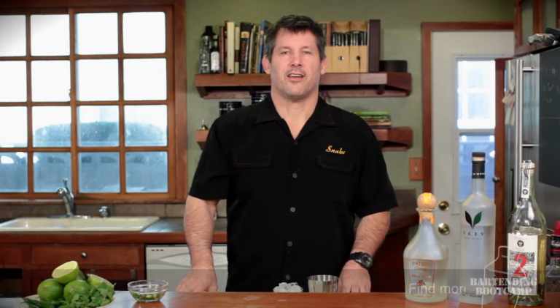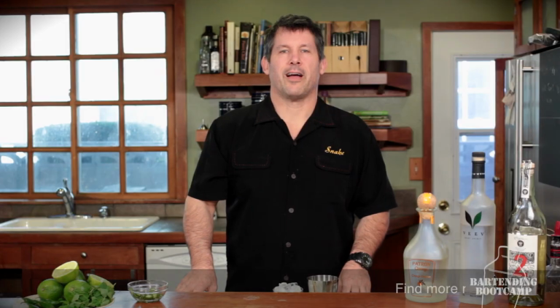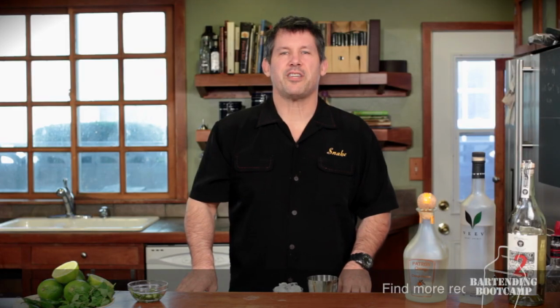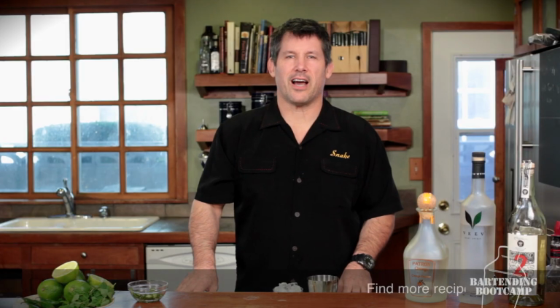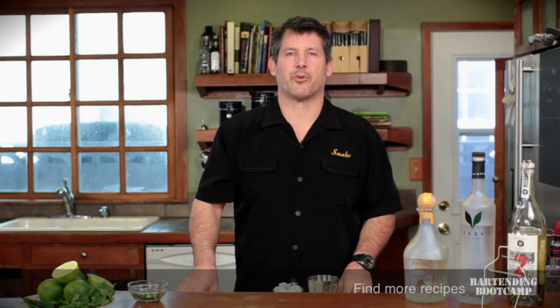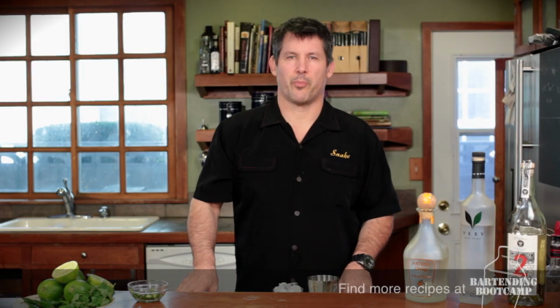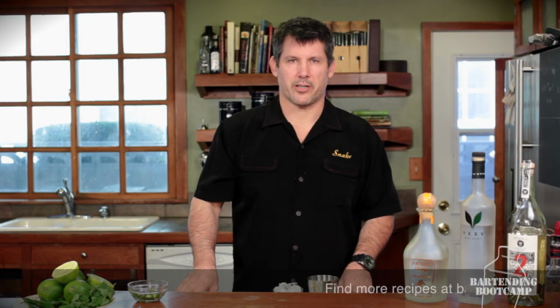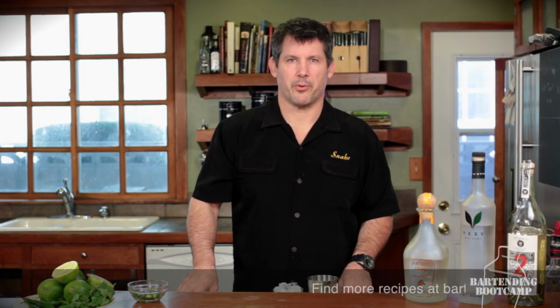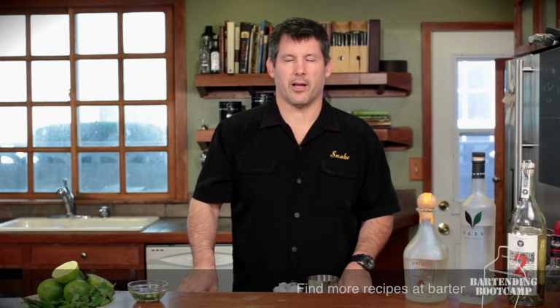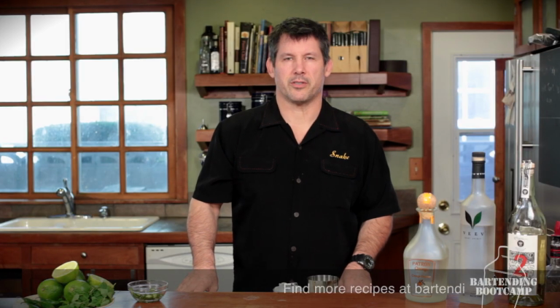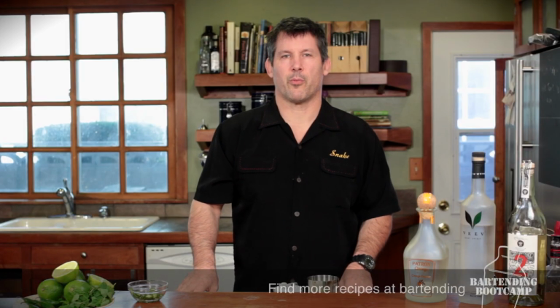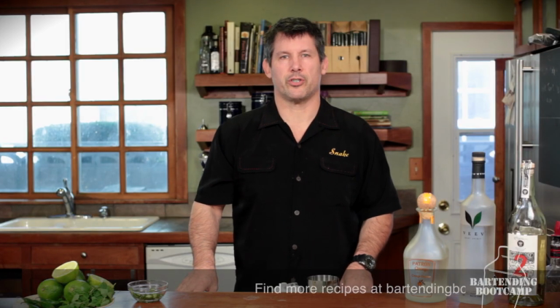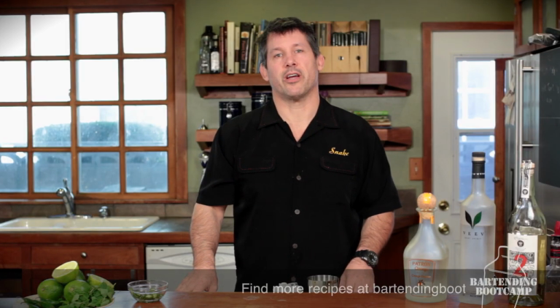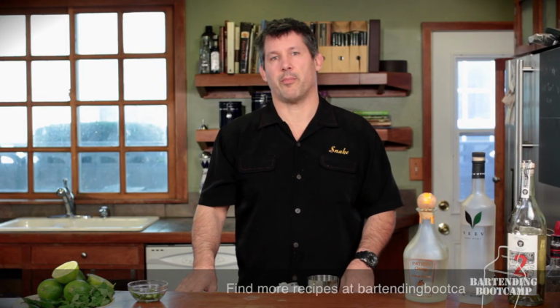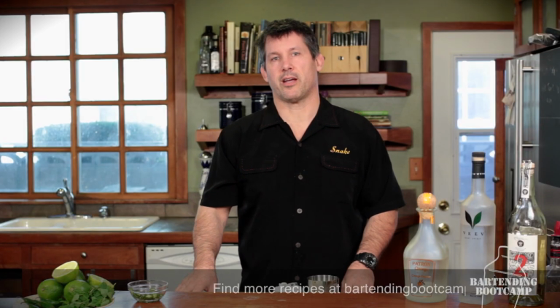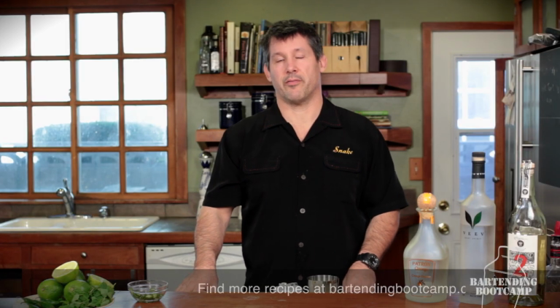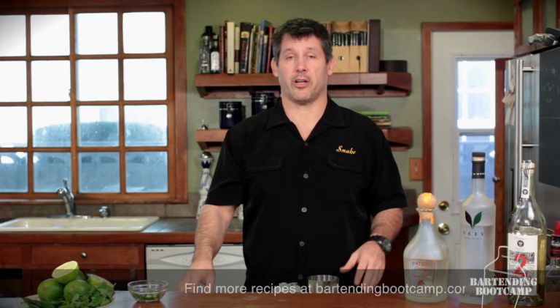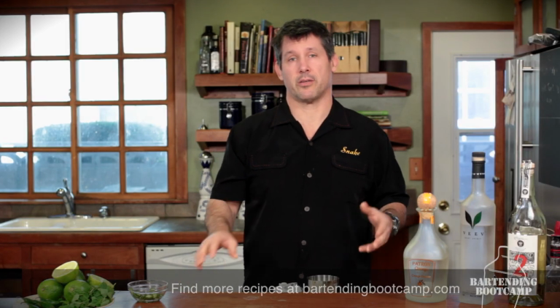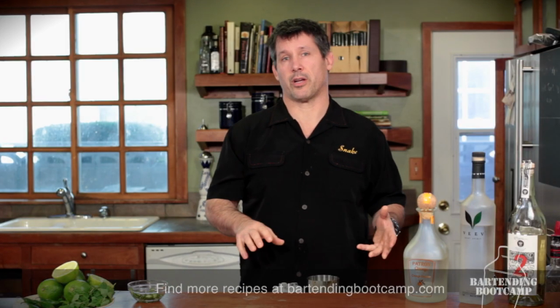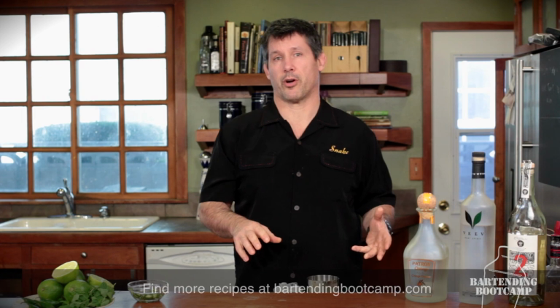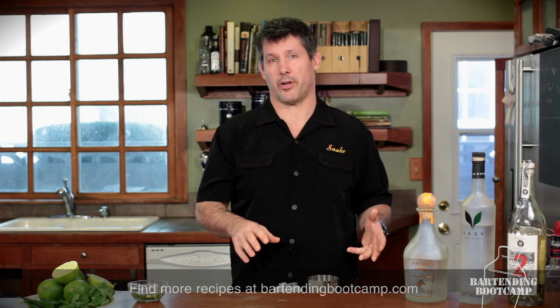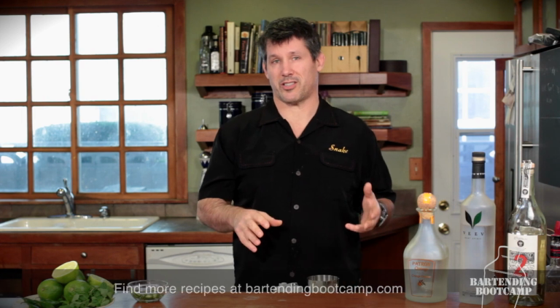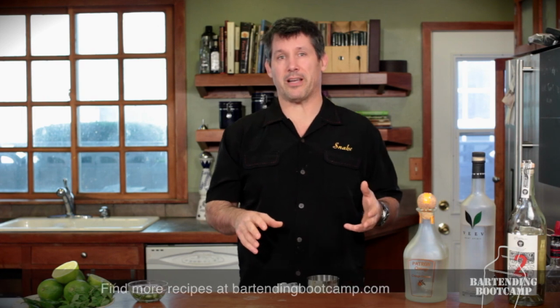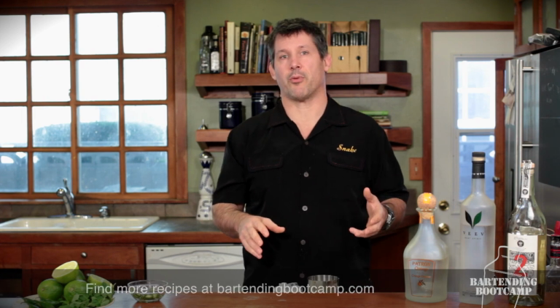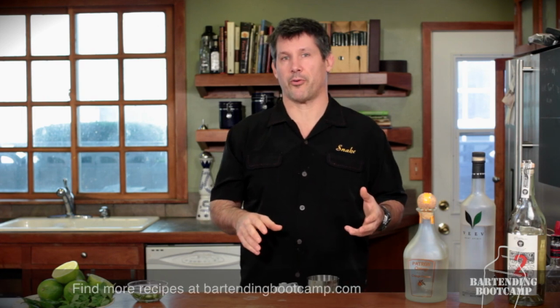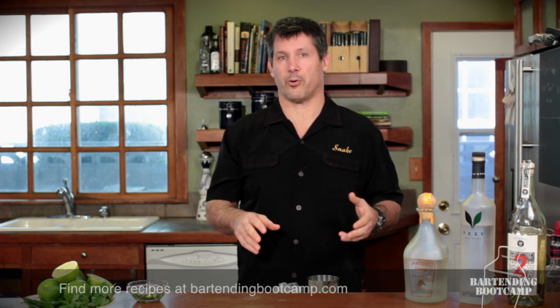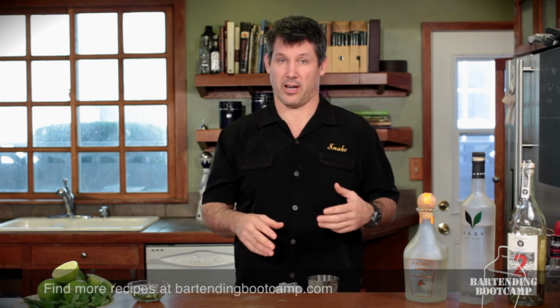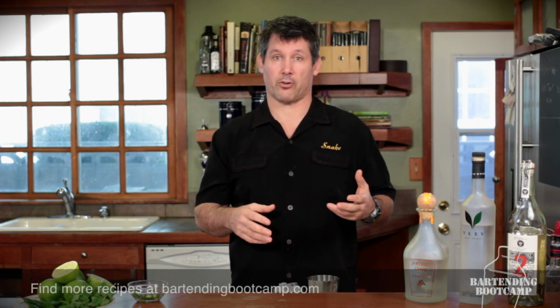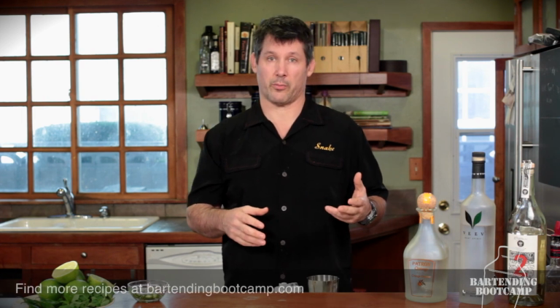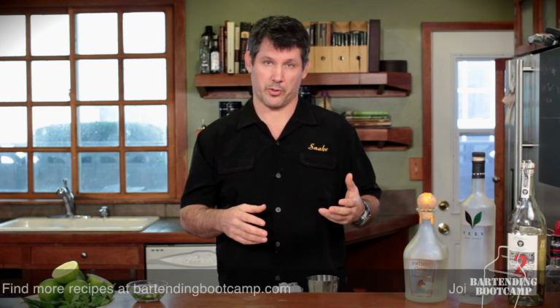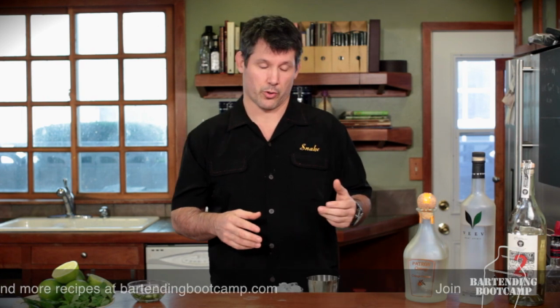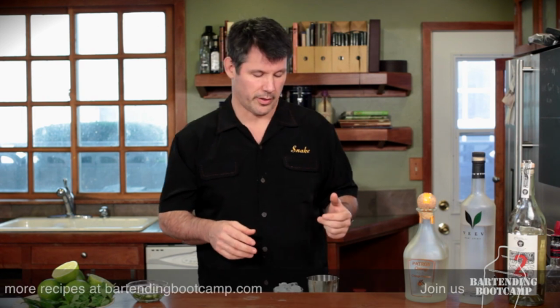Hi, I'm Steve Calabro with Bartending Boot Camp. Today we're going to show you how to make a variation of a regular margarita — a spicy margarita, or the Alicron, which means scorpion.